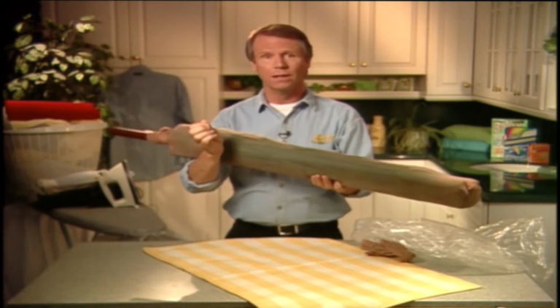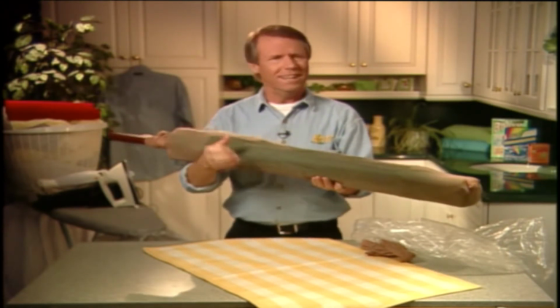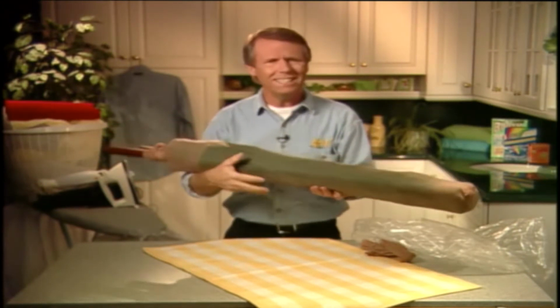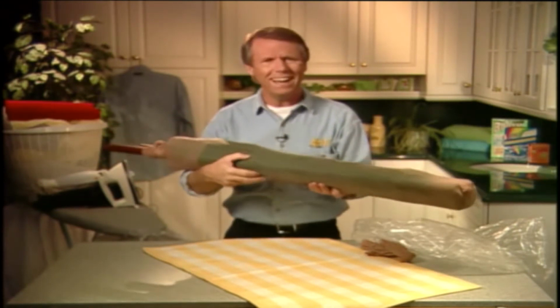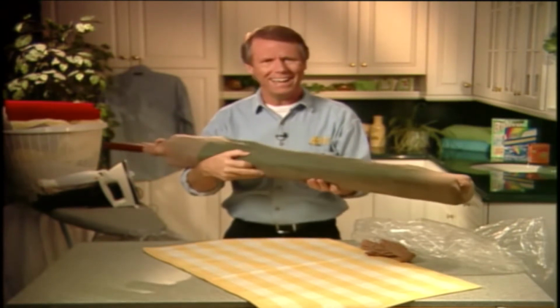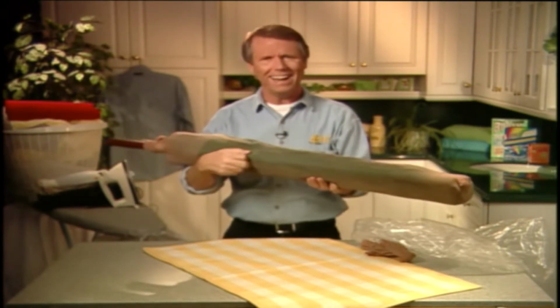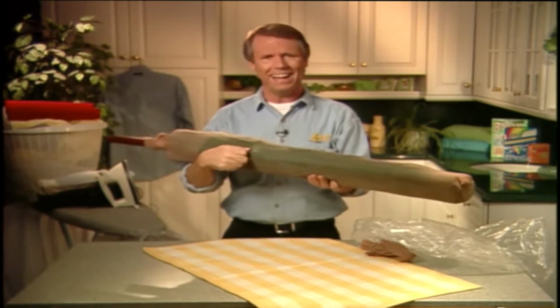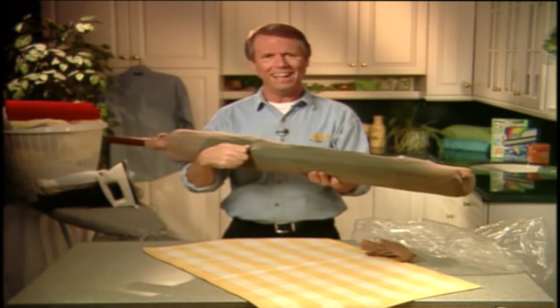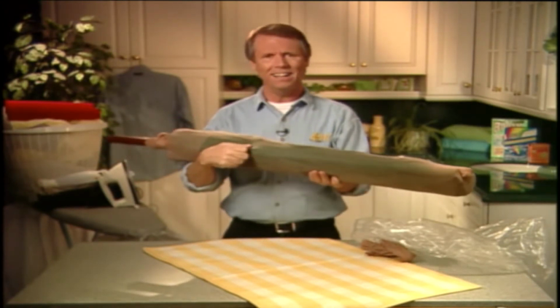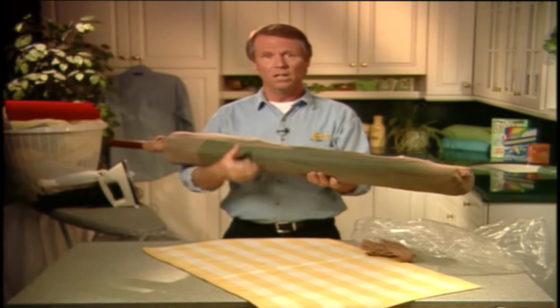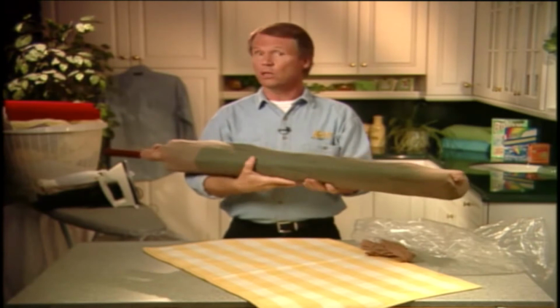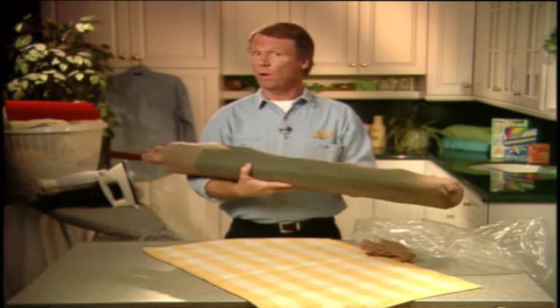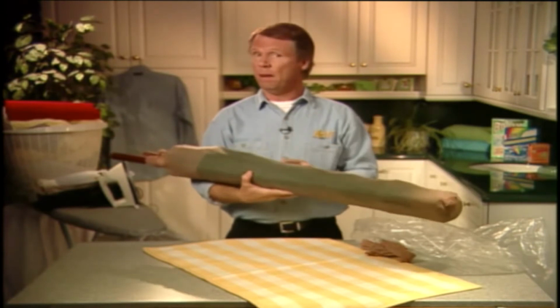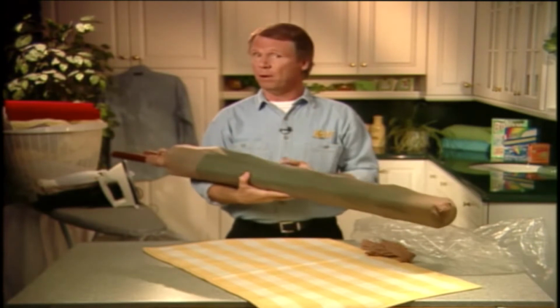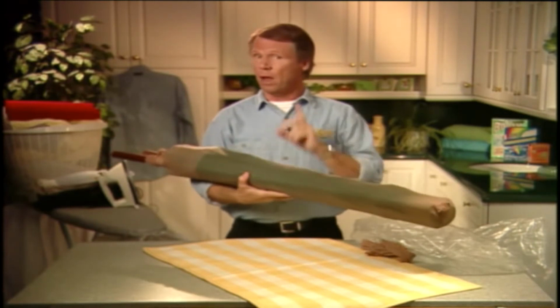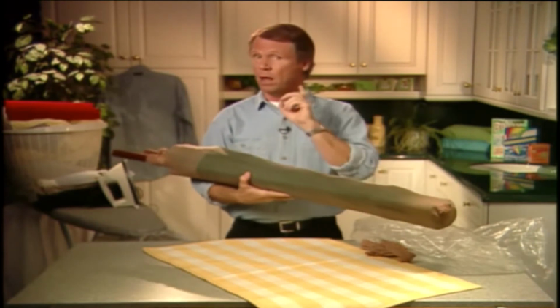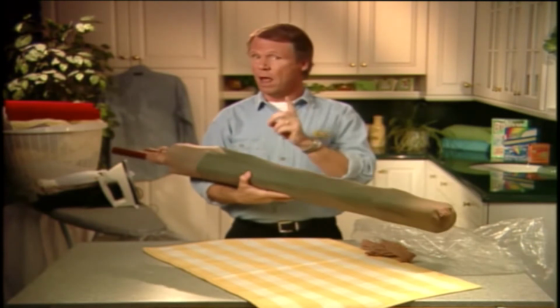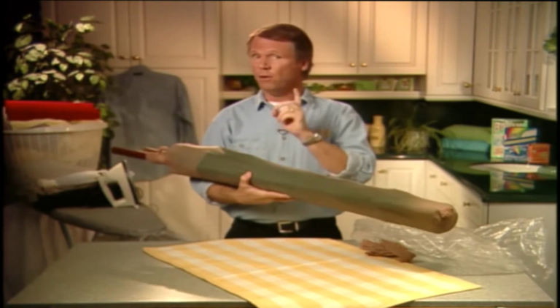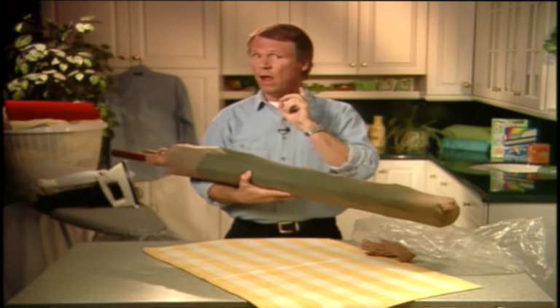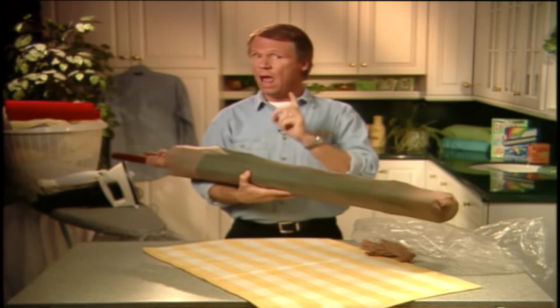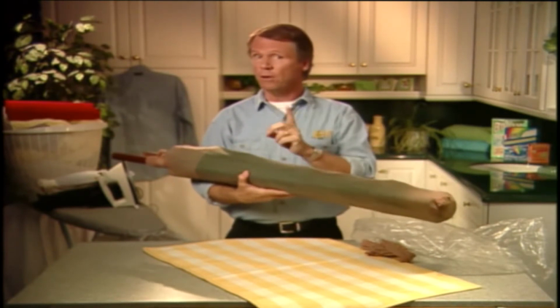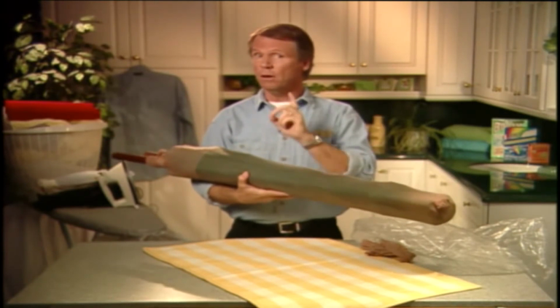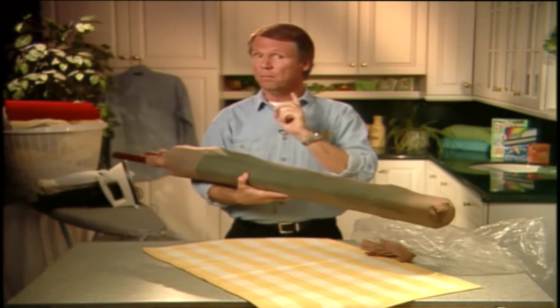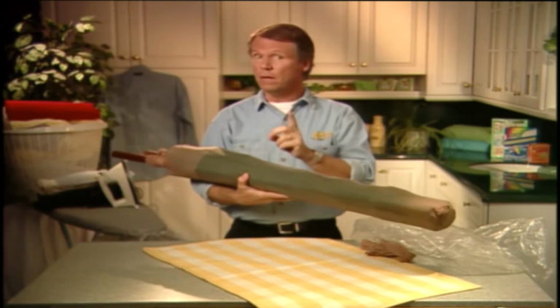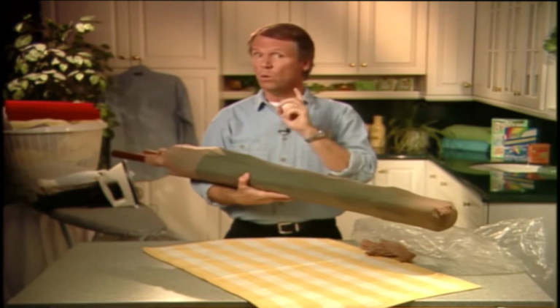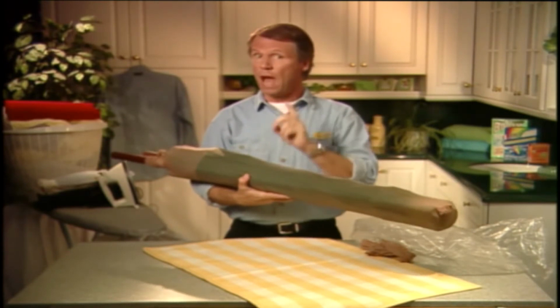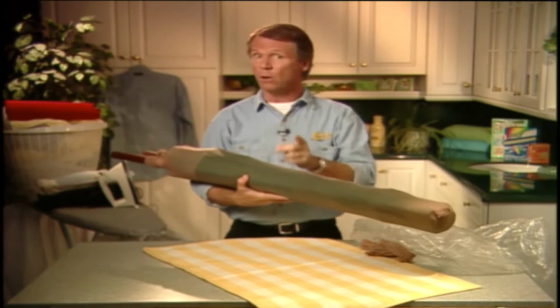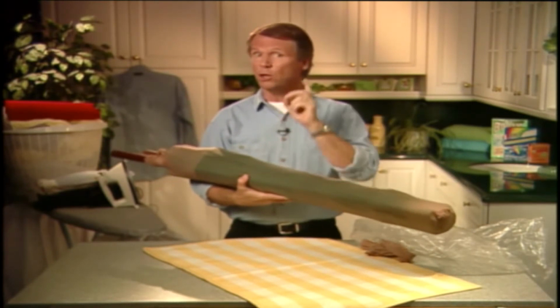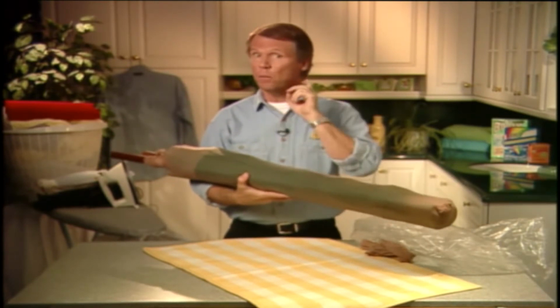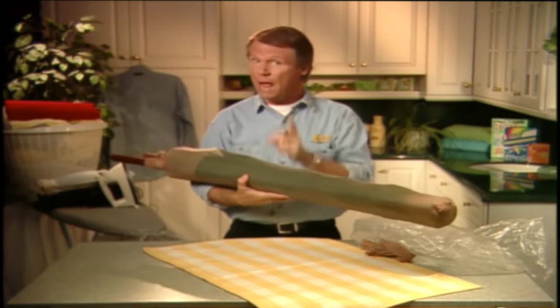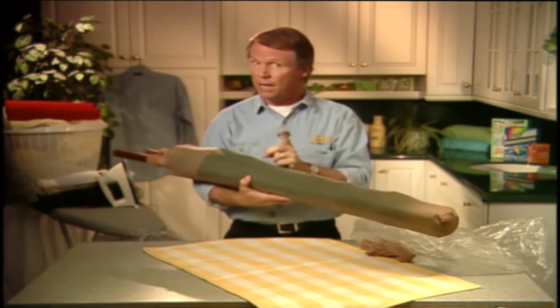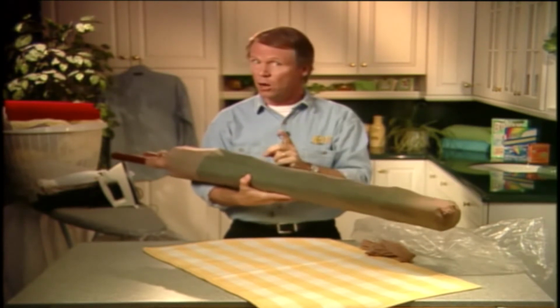Isn't that a neat idea? So remember, never ever be without your pantyhose.